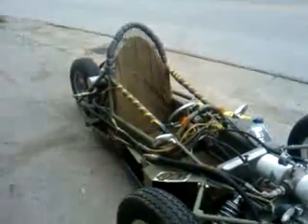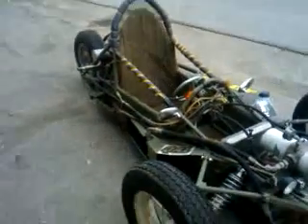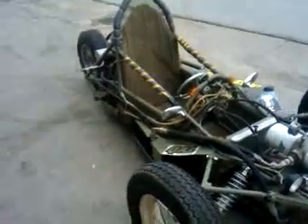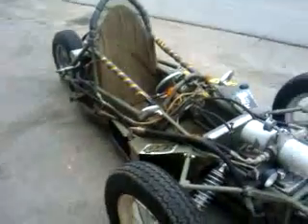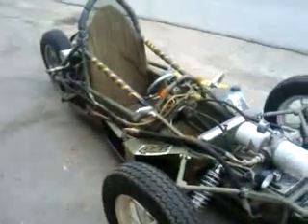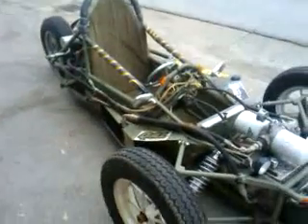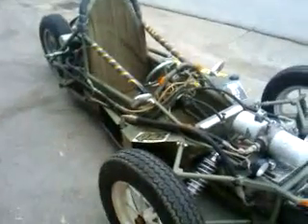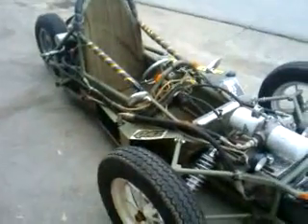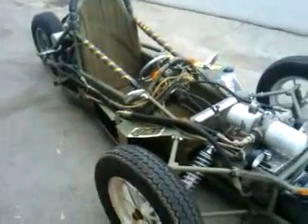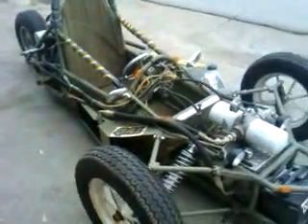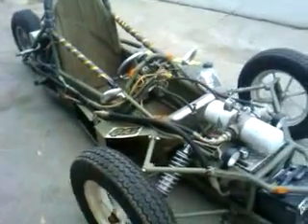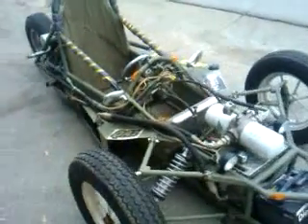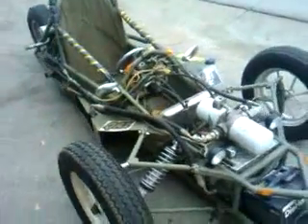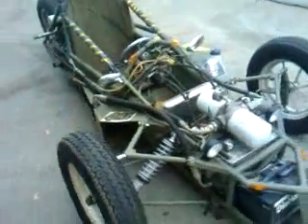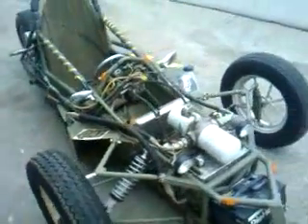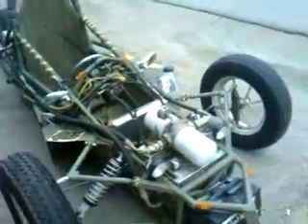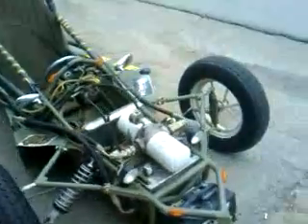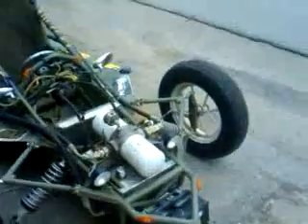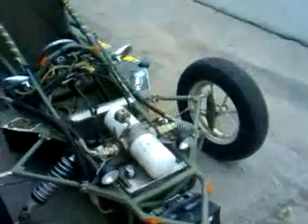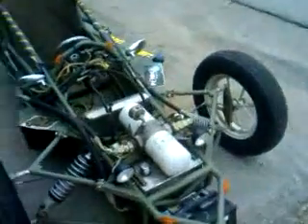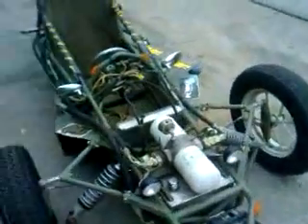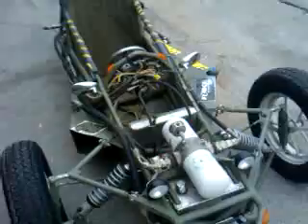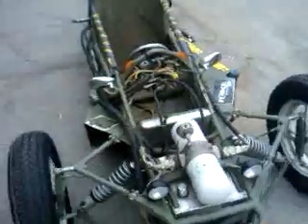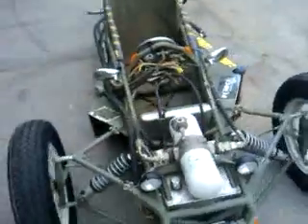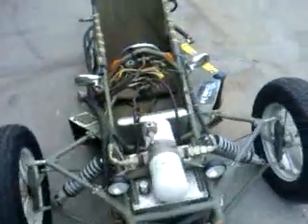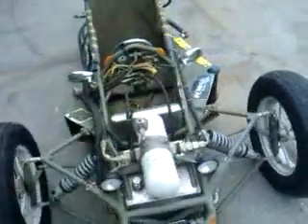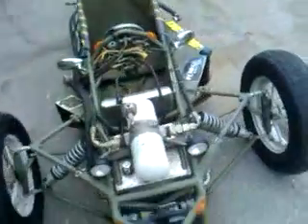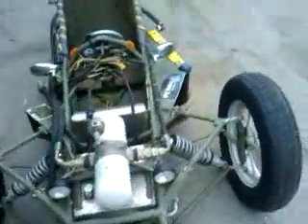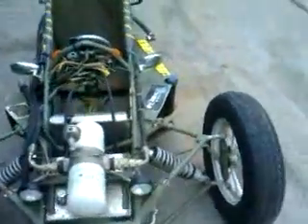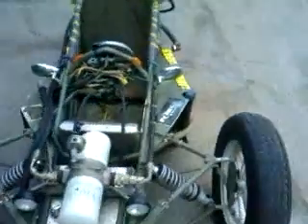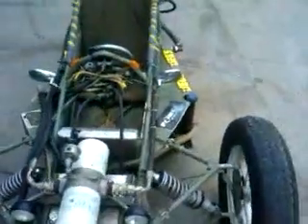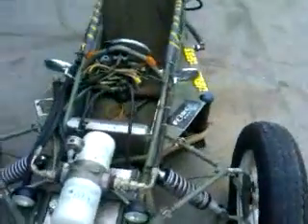Here's the car — a little walk around of it. It works off of hydraulics; it's a hydrostatic drive system.